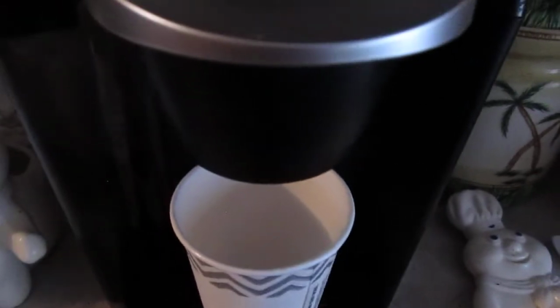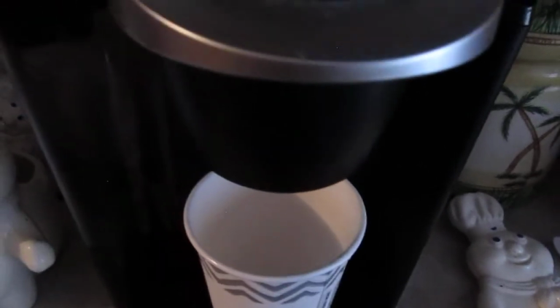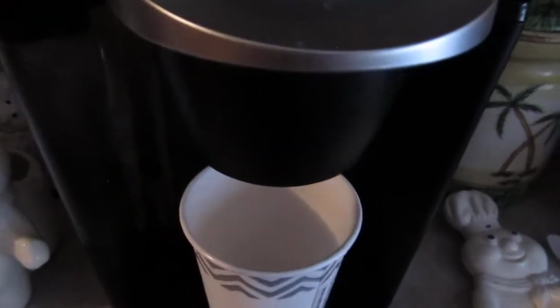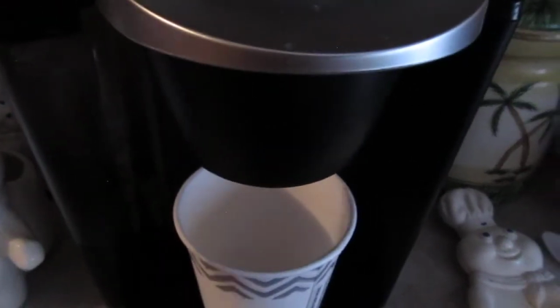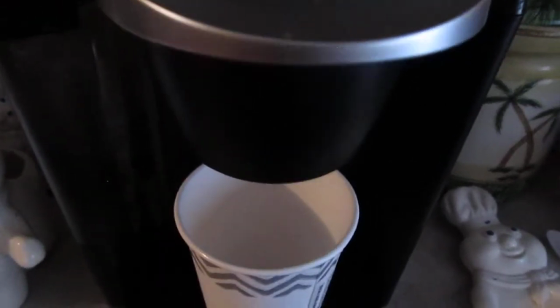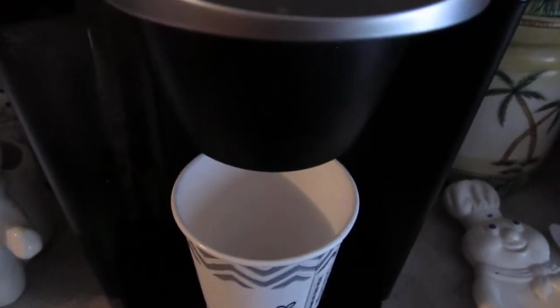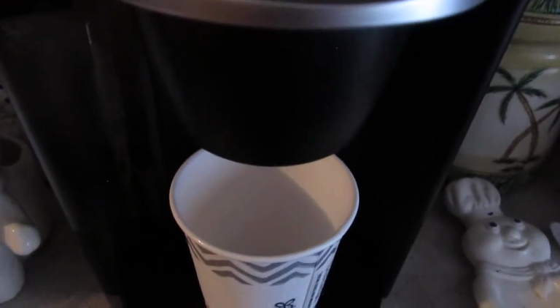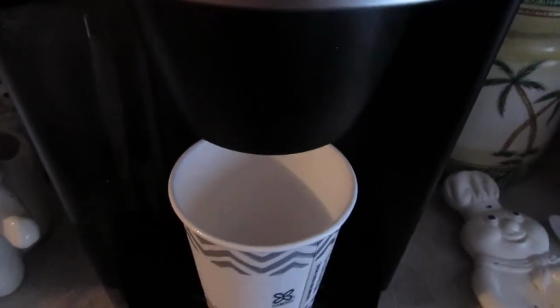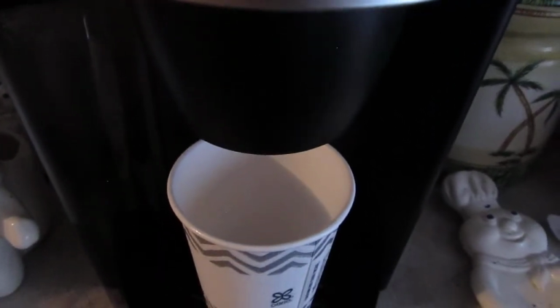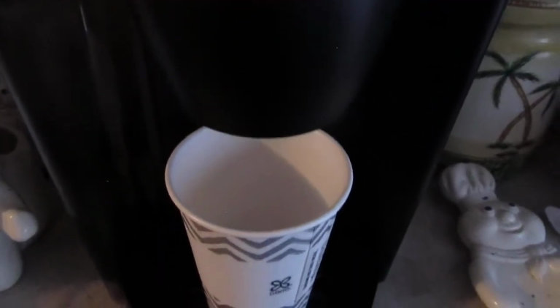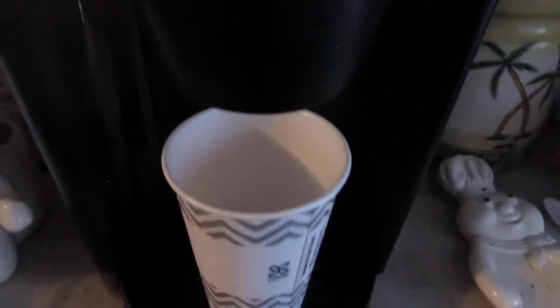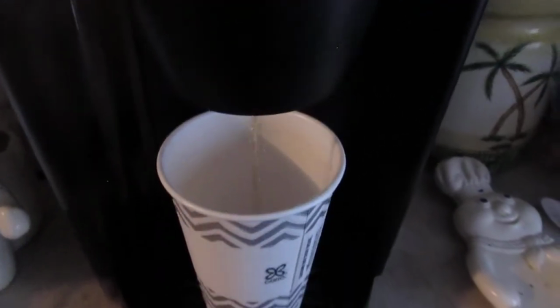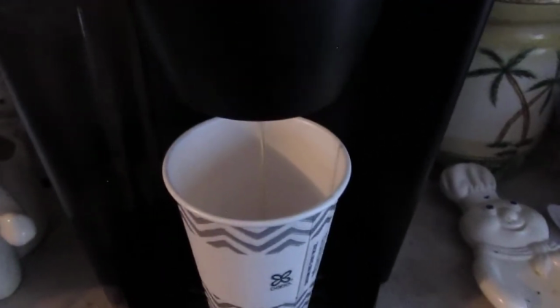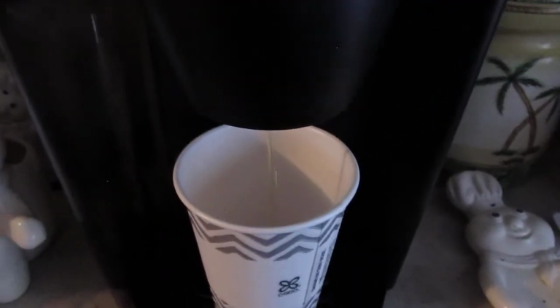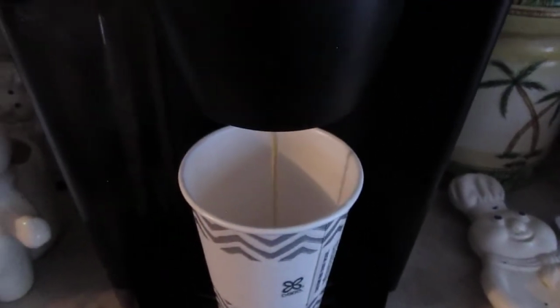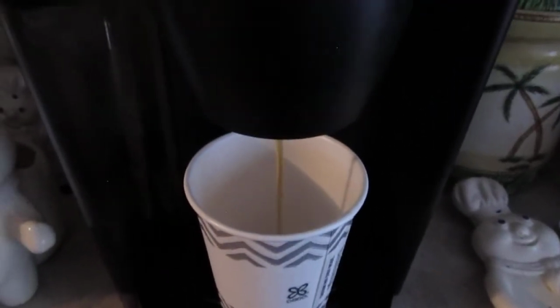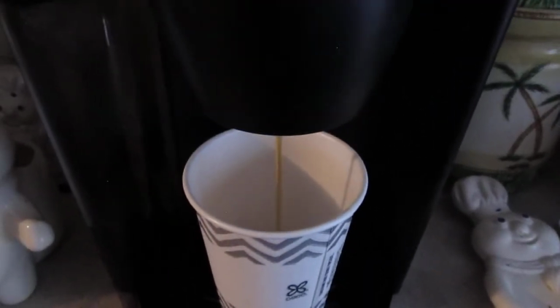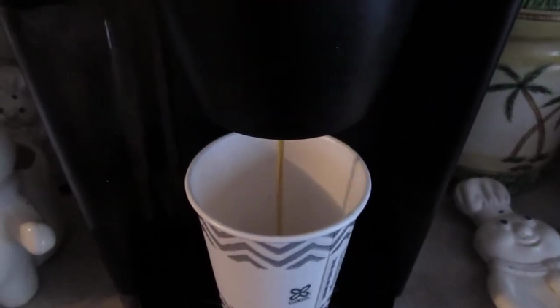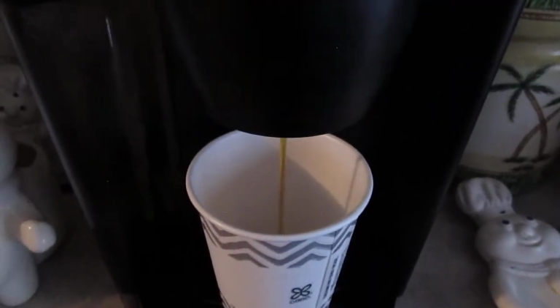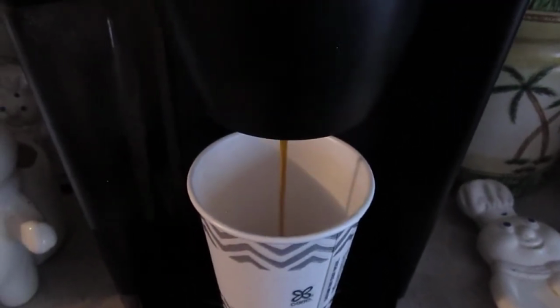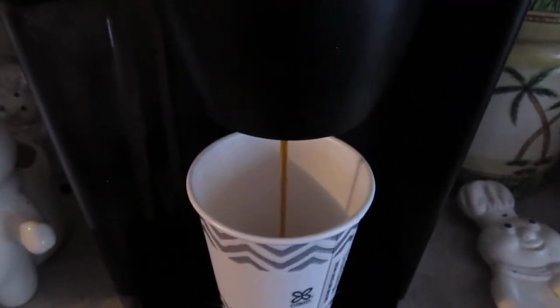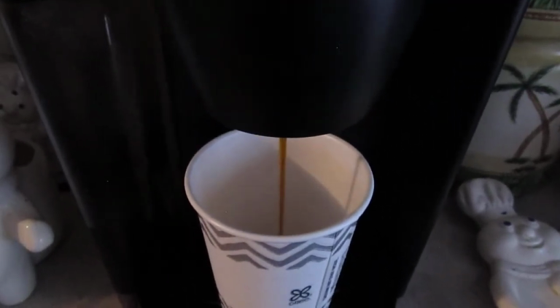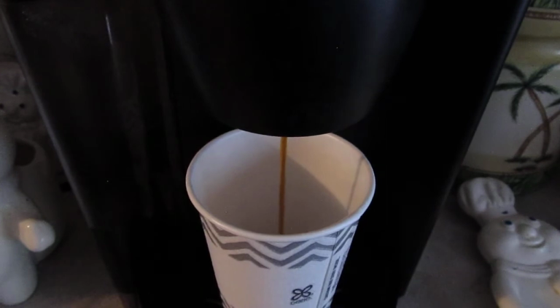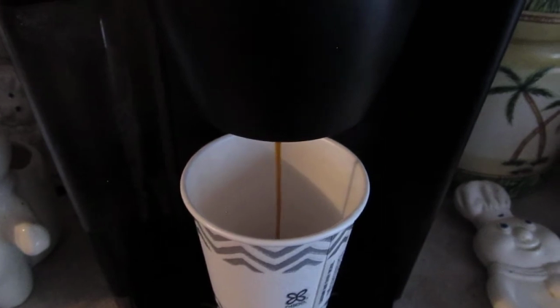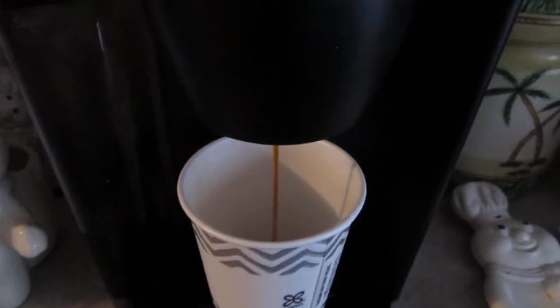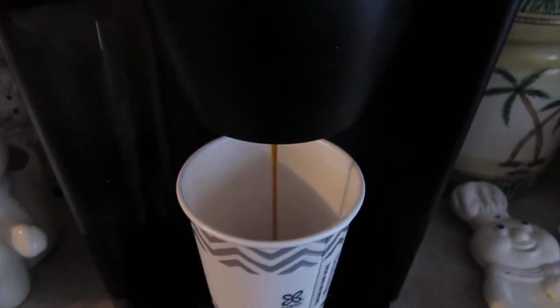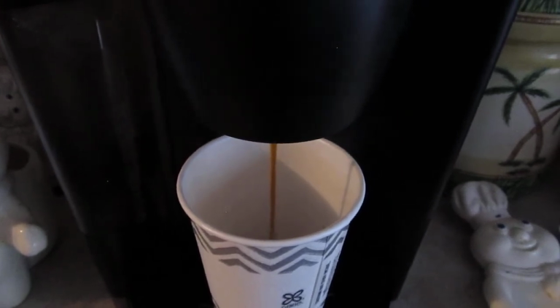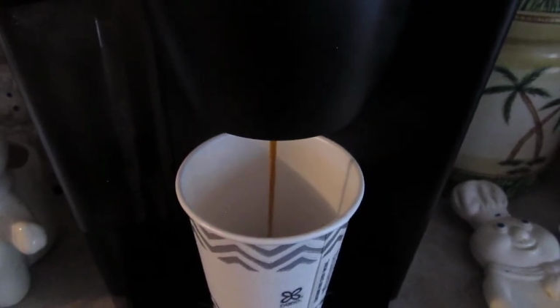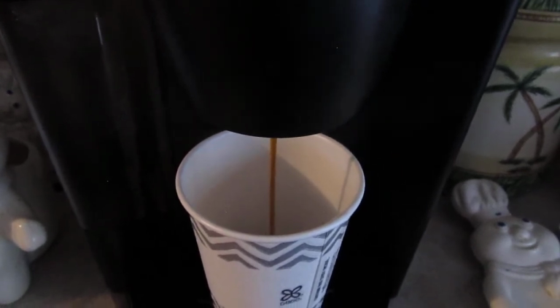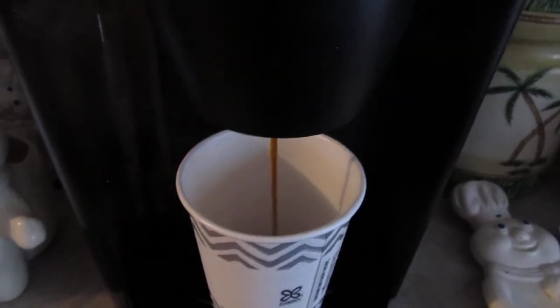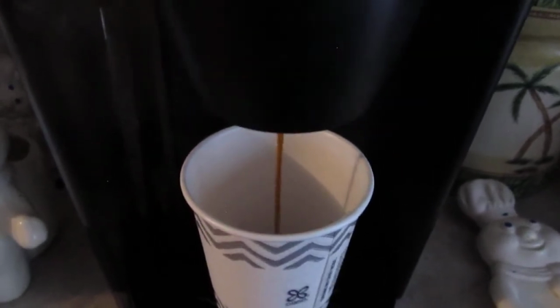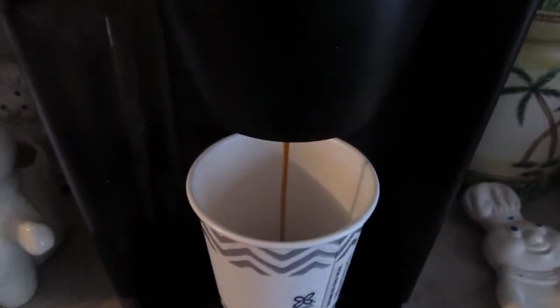Make sure you have water in the Keurig like I said, or it won't work. It just needs to heat up the water, and voilà — your coffee is brewing.